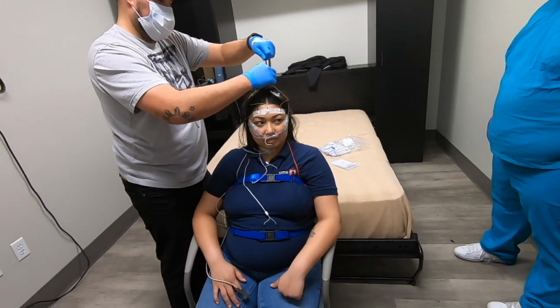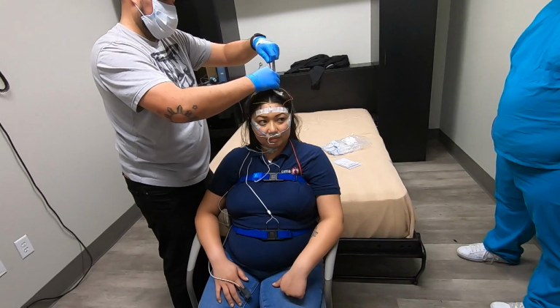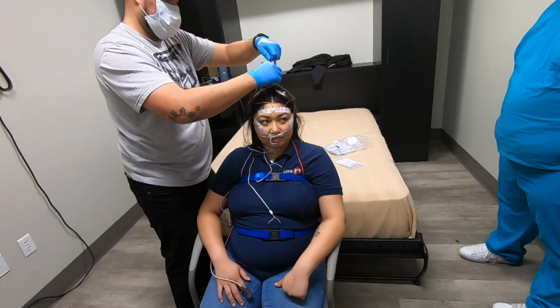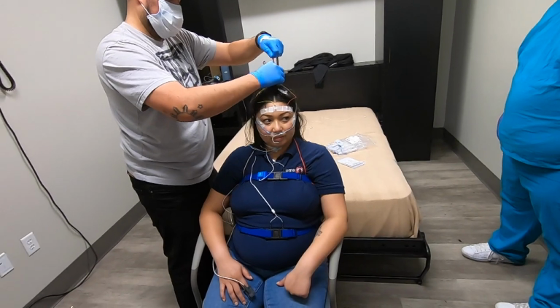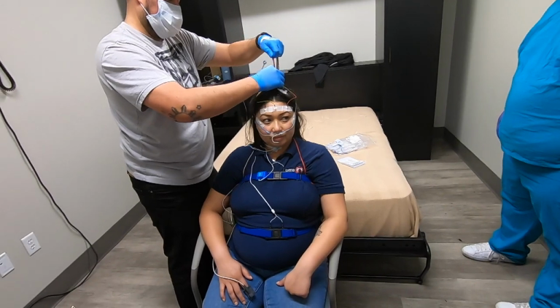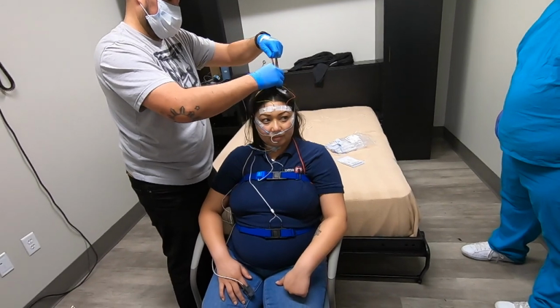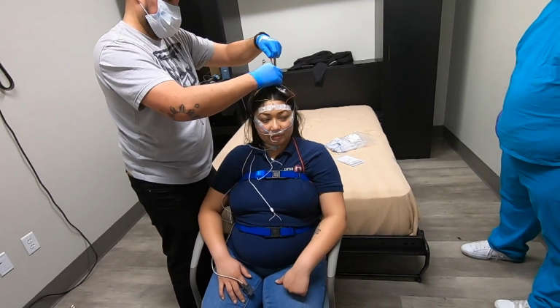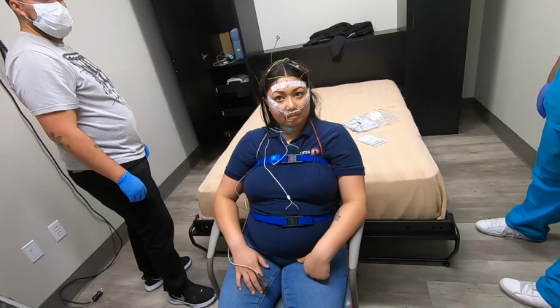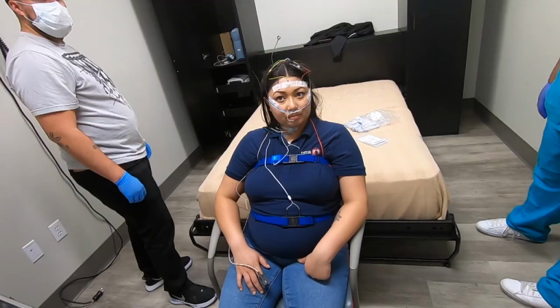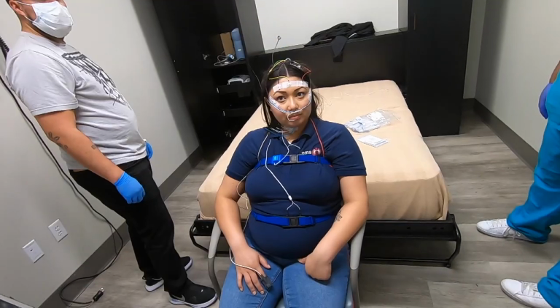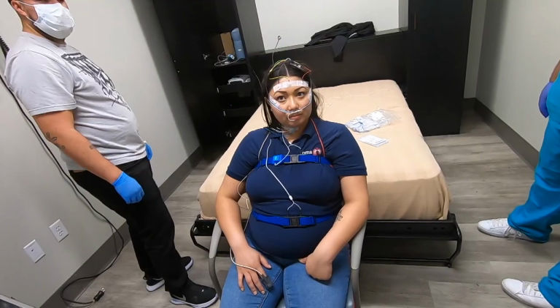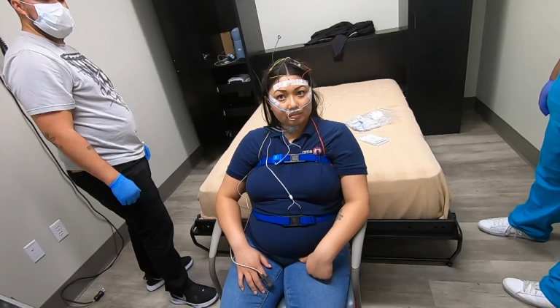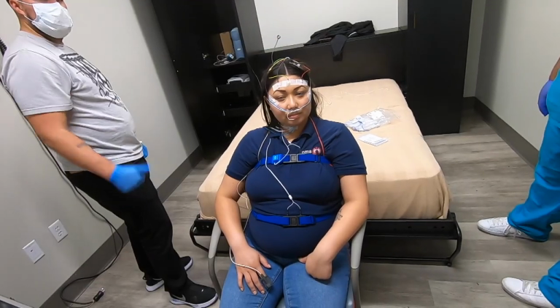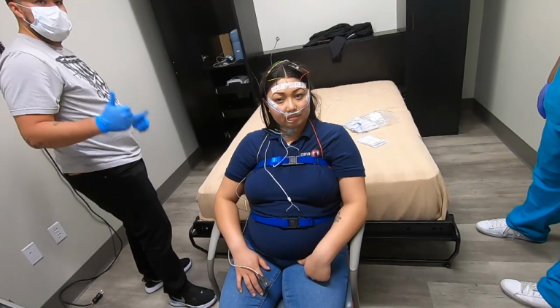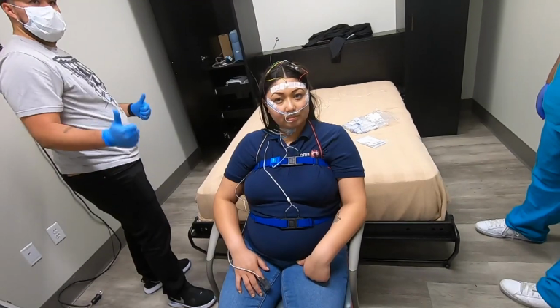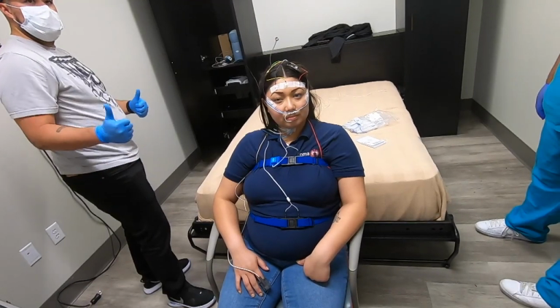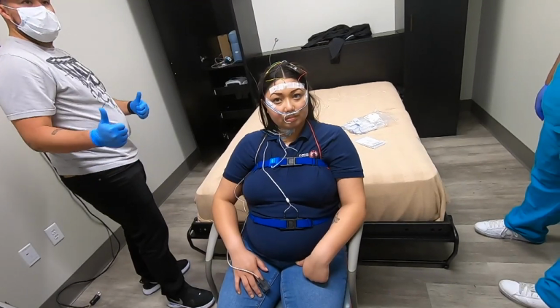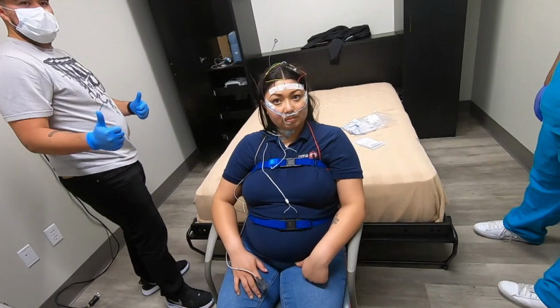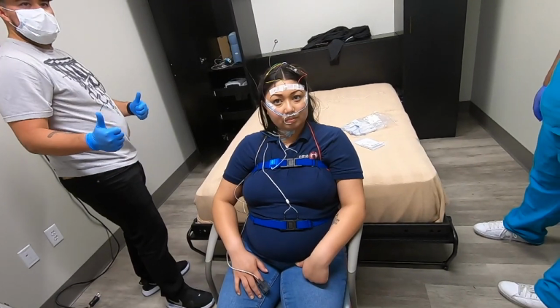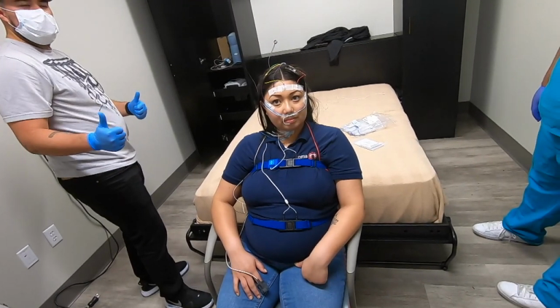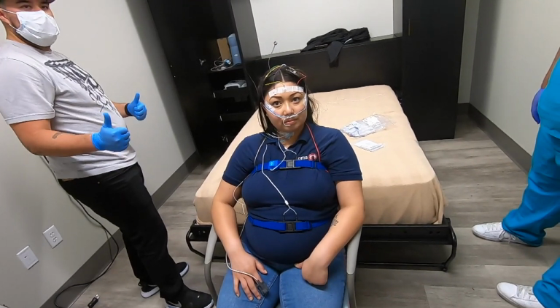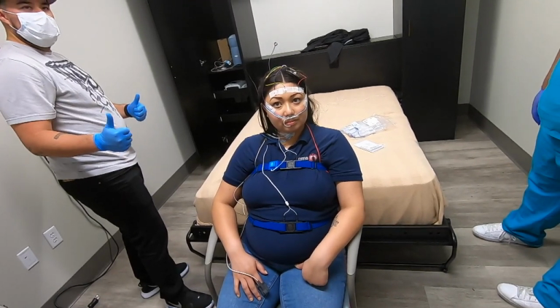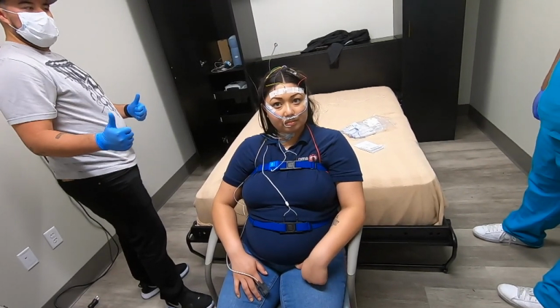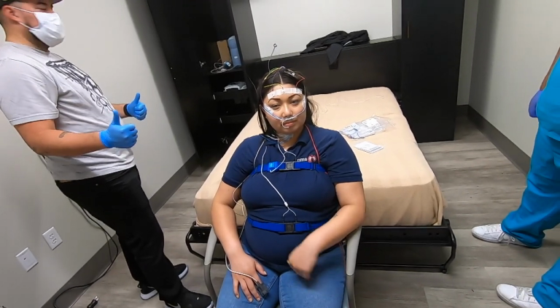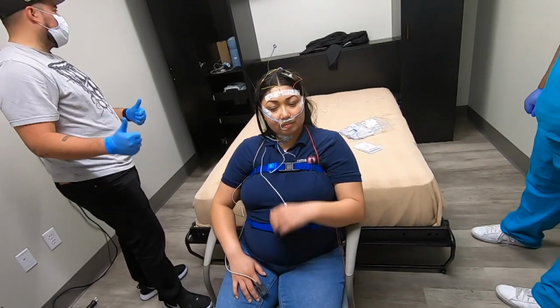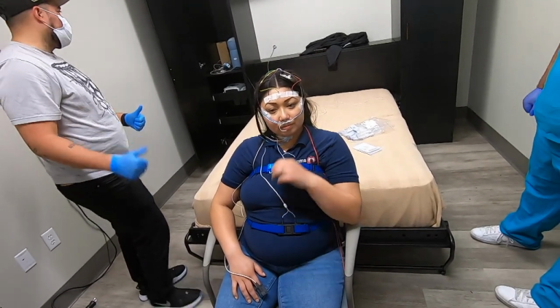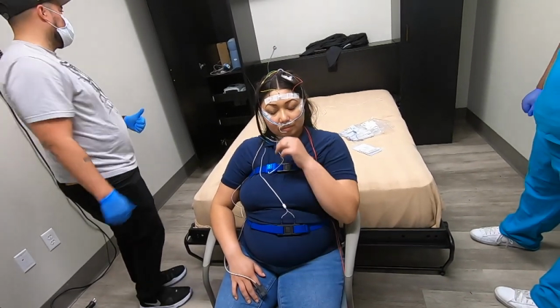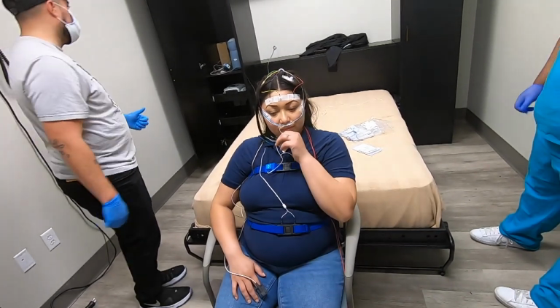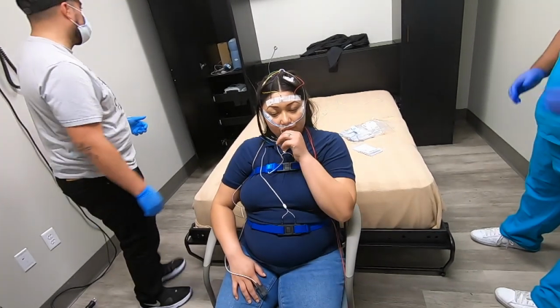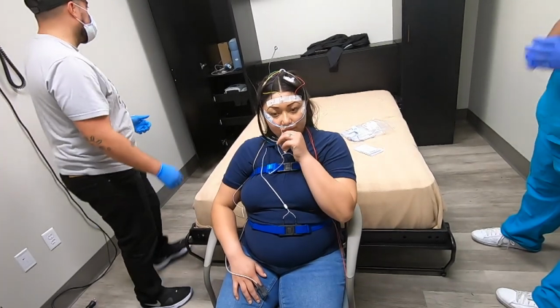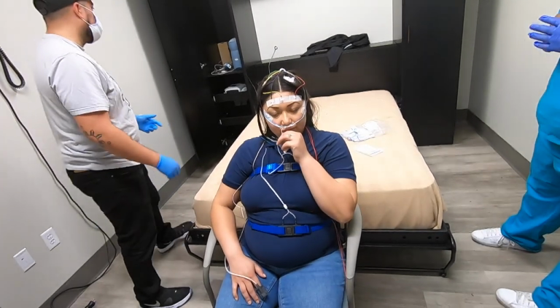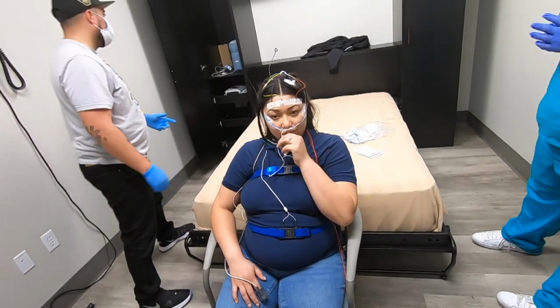Also missing are the chin electrodes. Those help with bruxism or teeth grinding, as well as REM sleep onset.